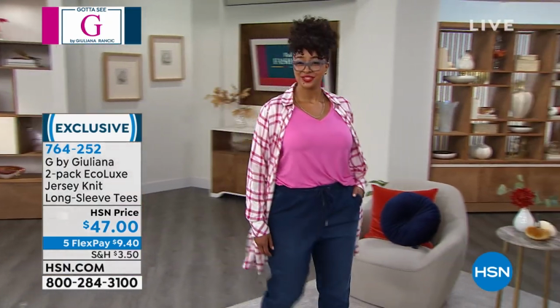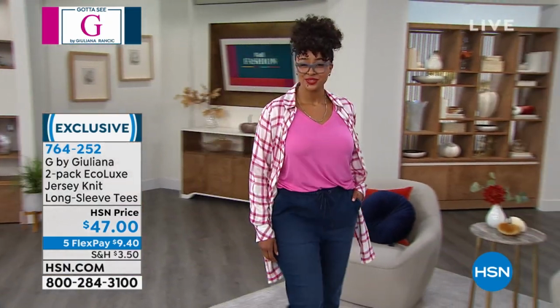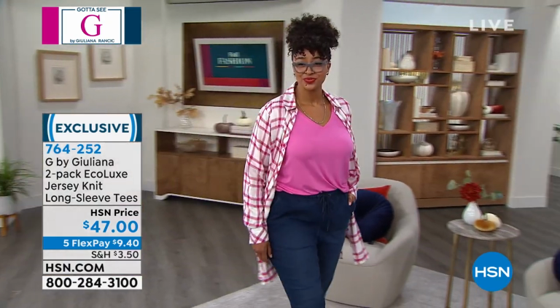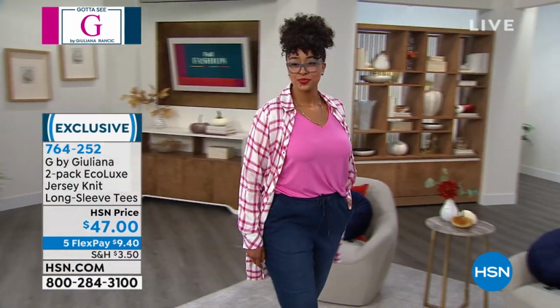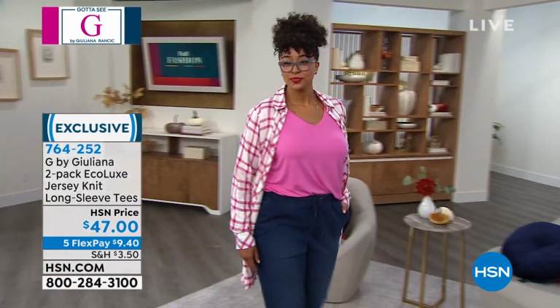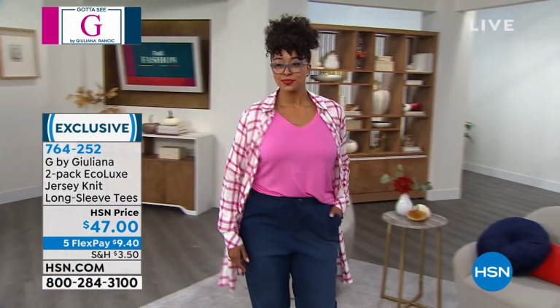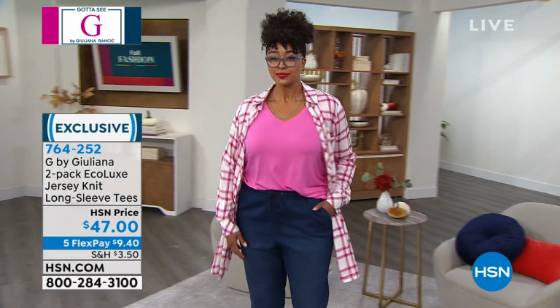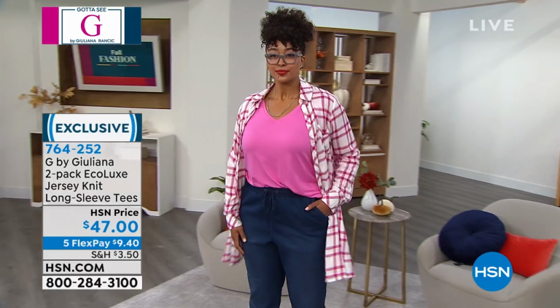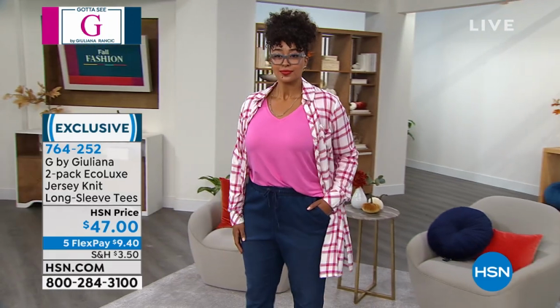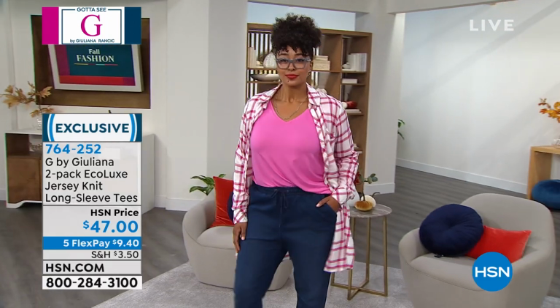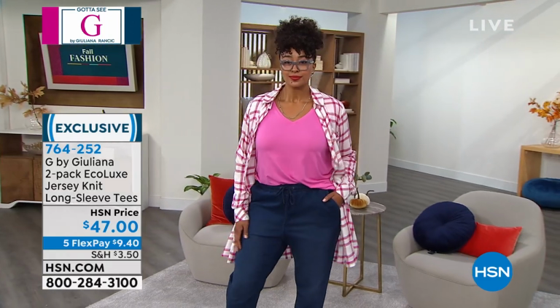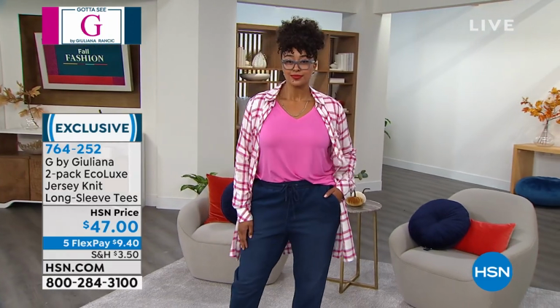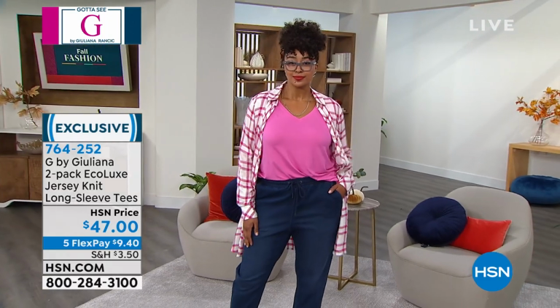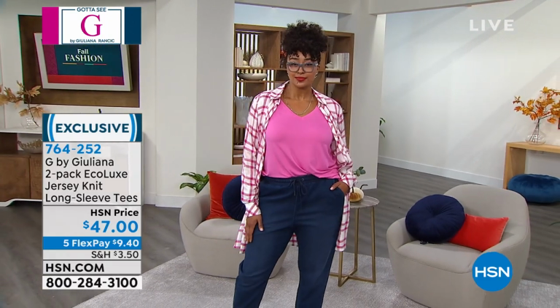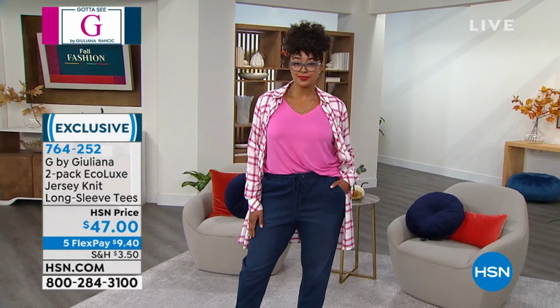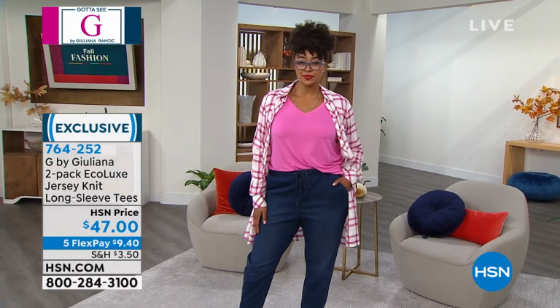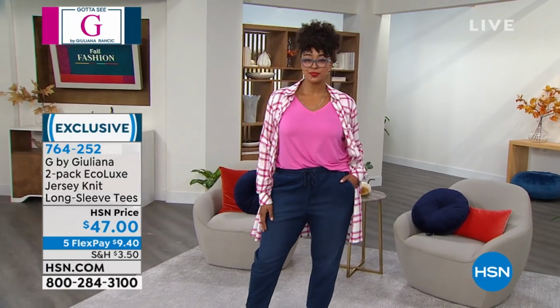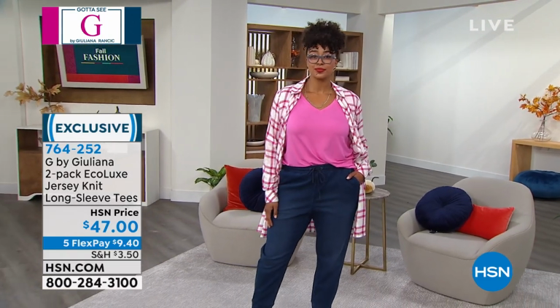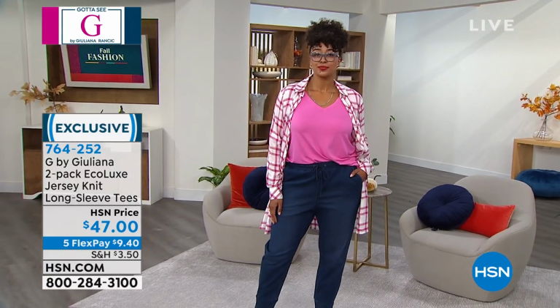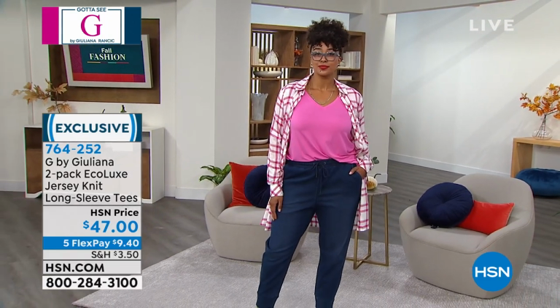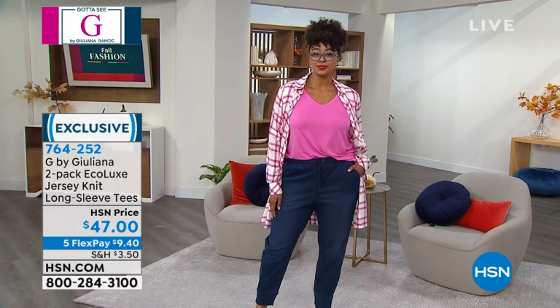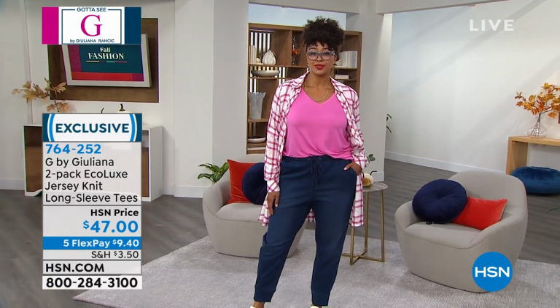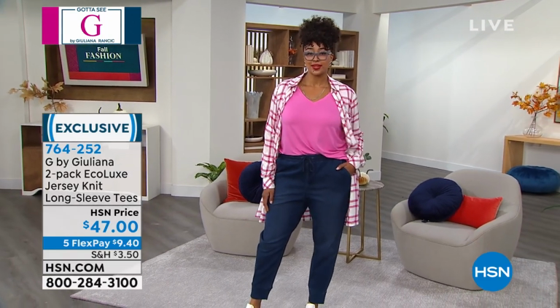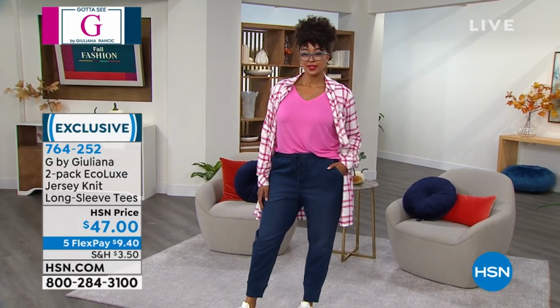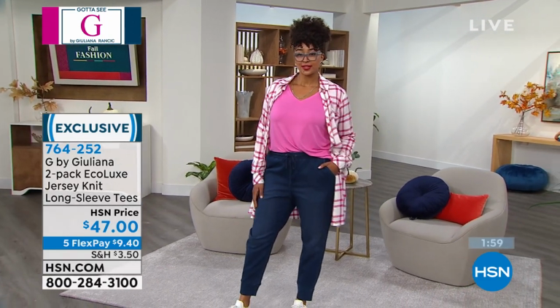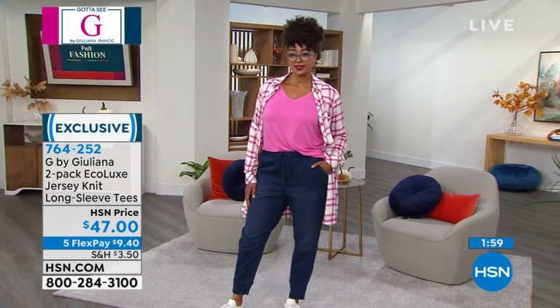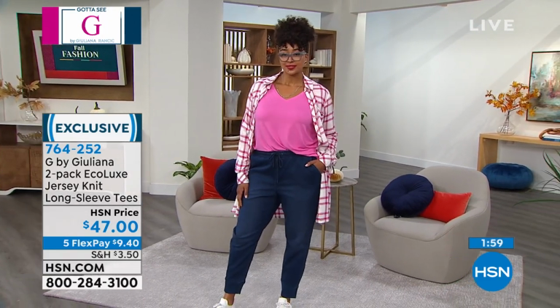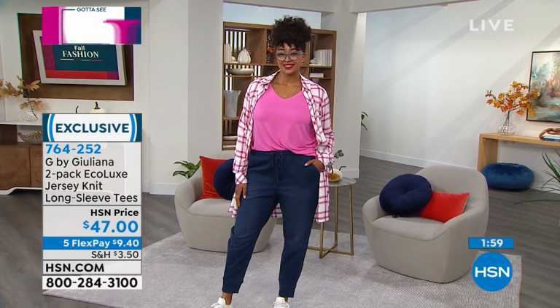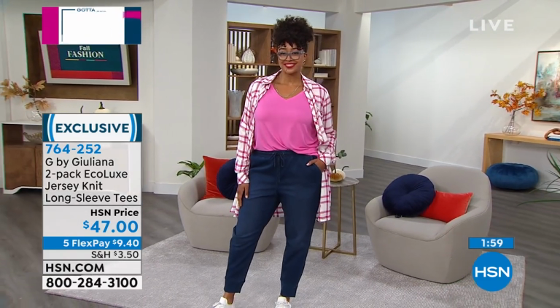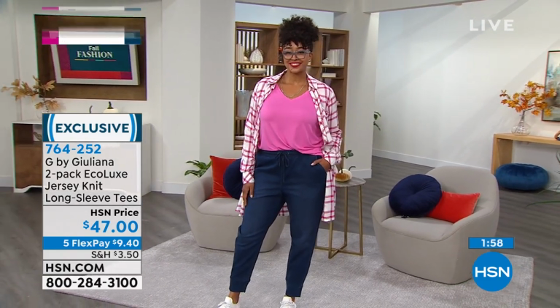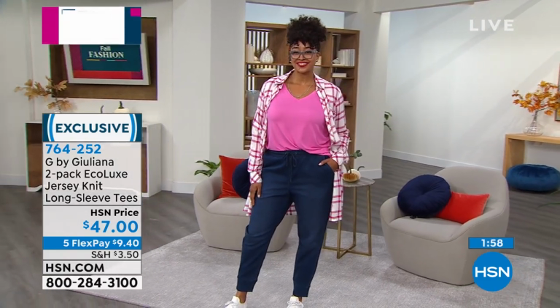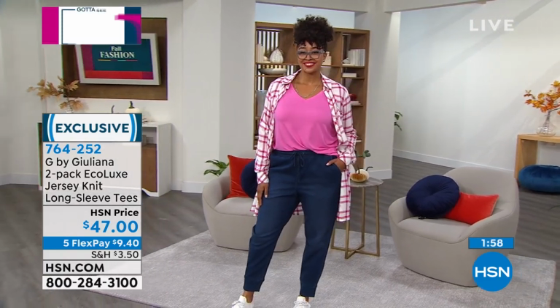And look how cute it looks back with that jogger. Darling, Juliana. Thank you. I love this.